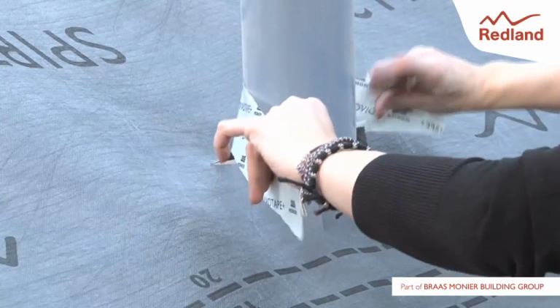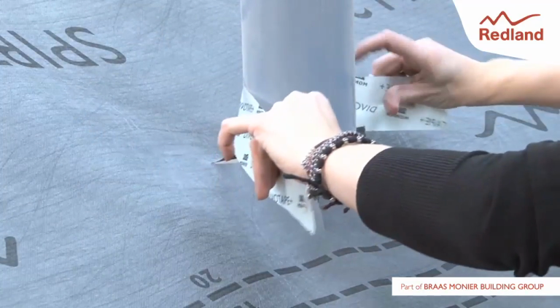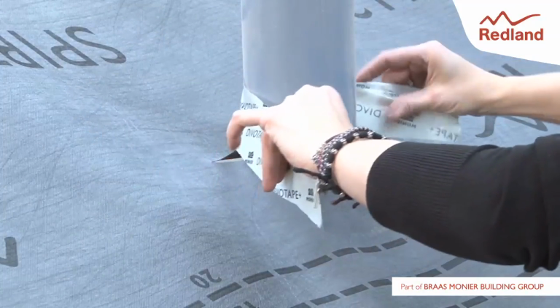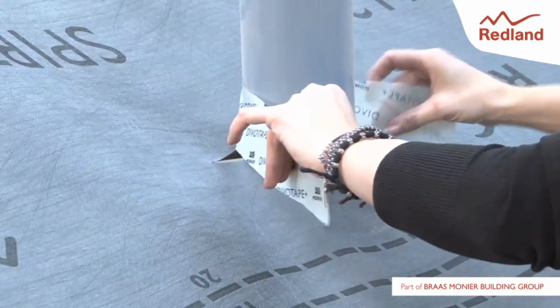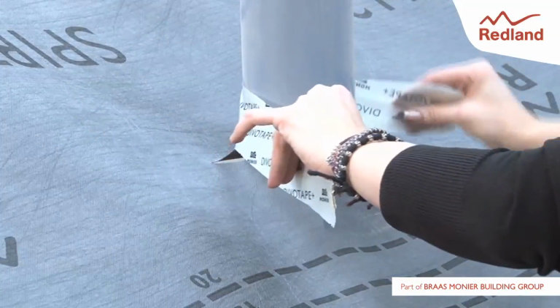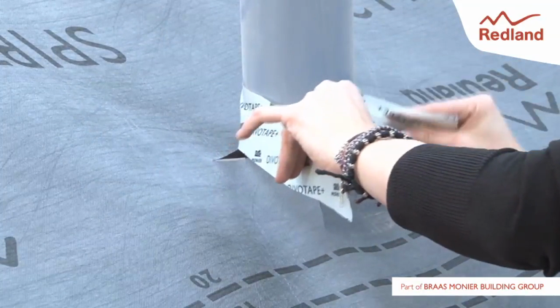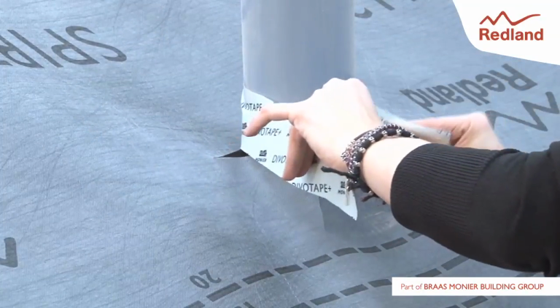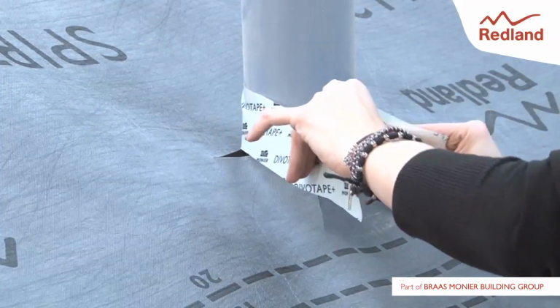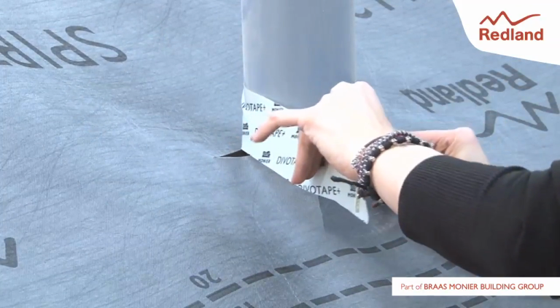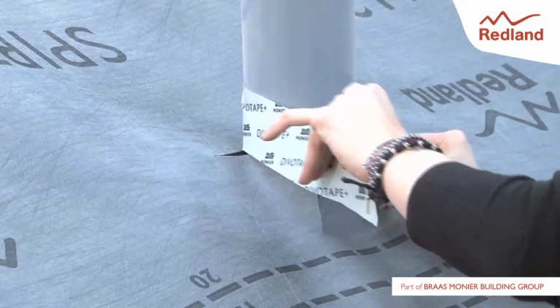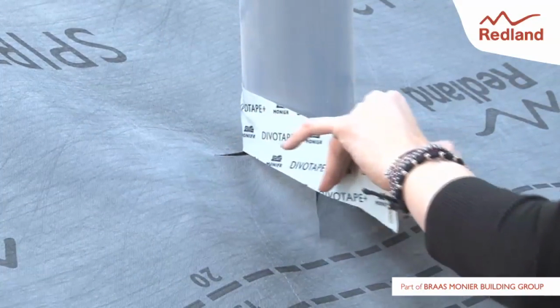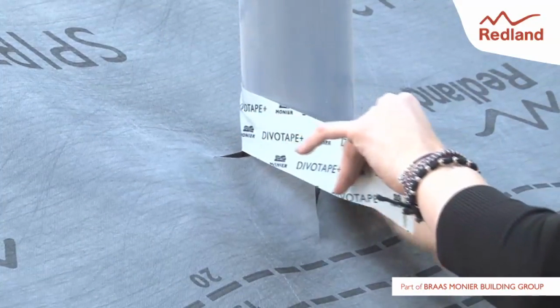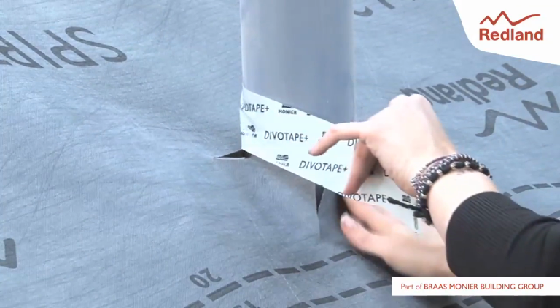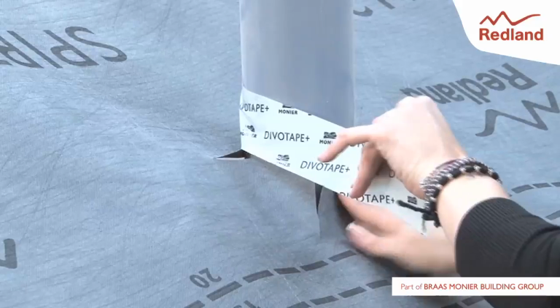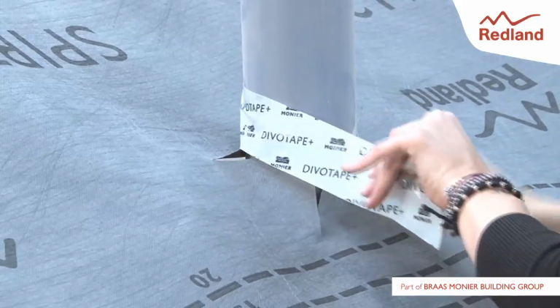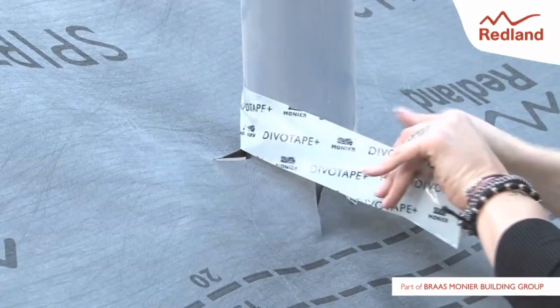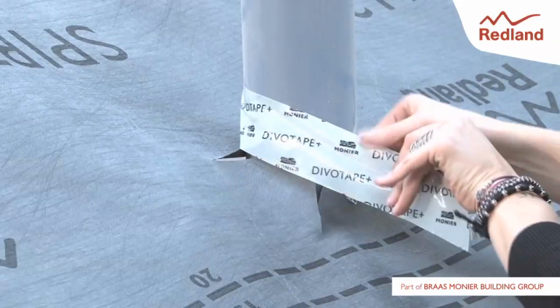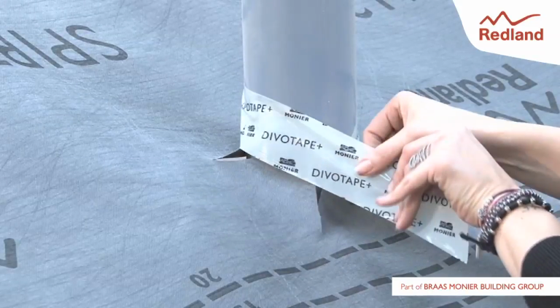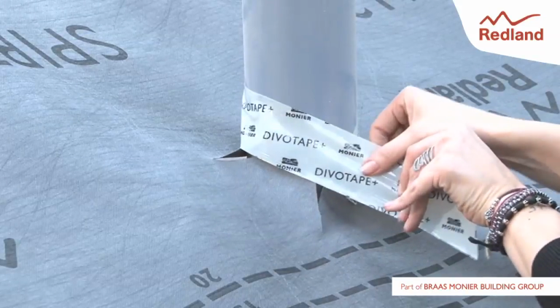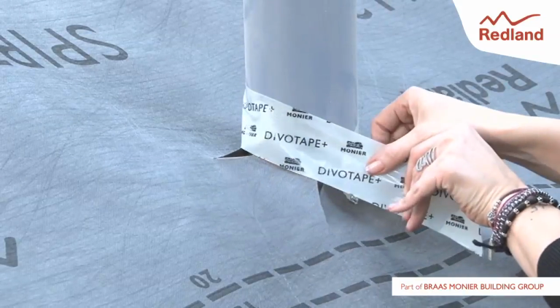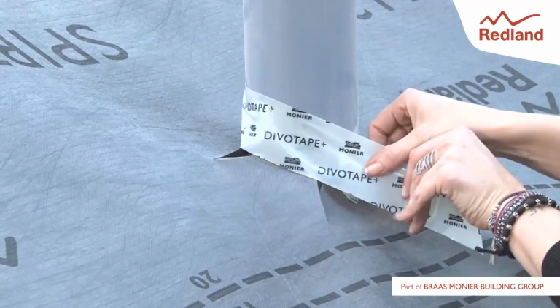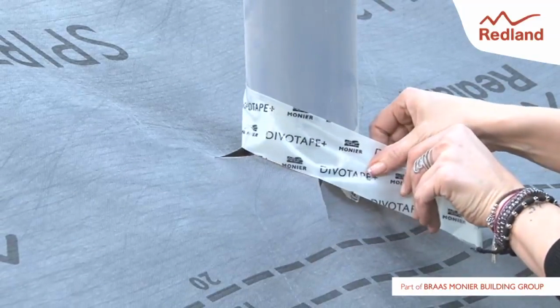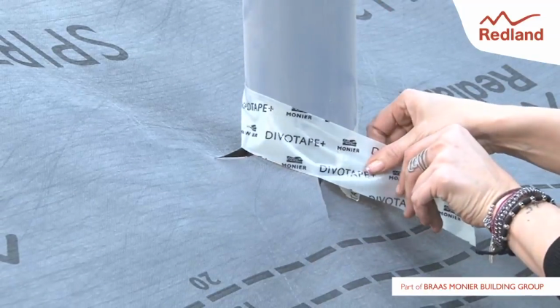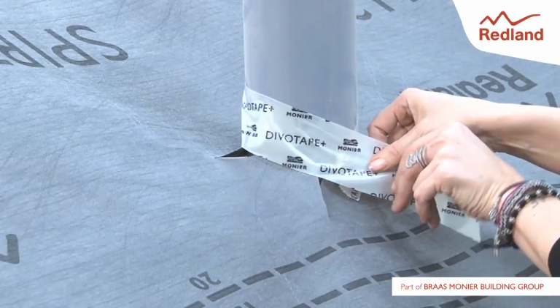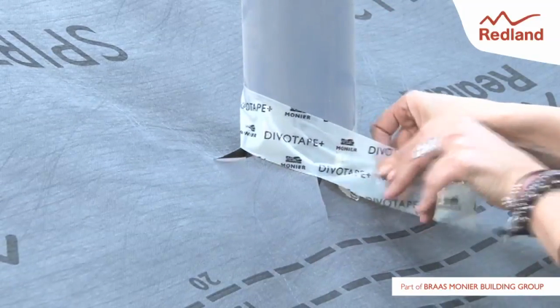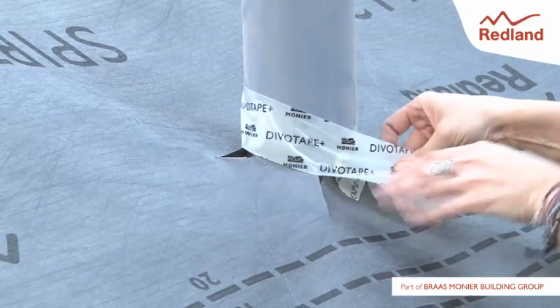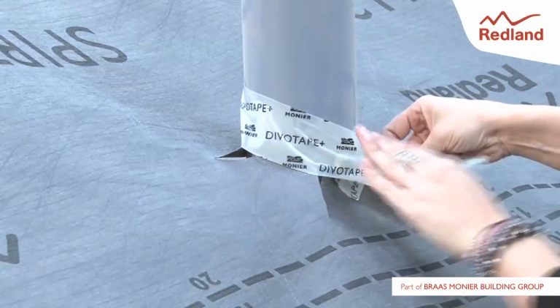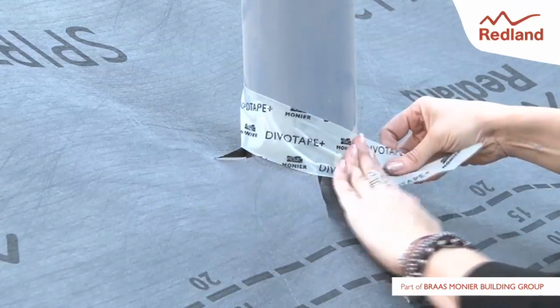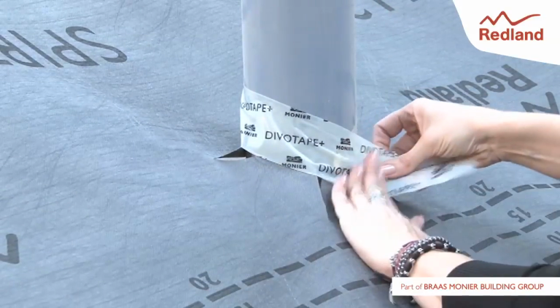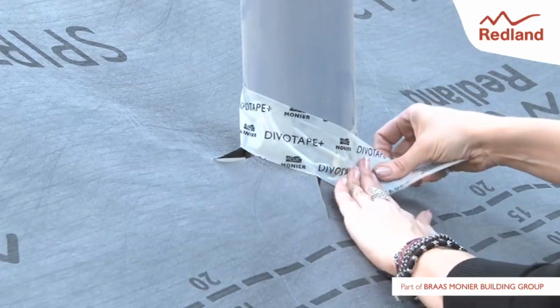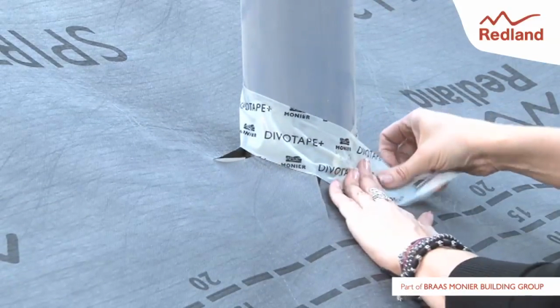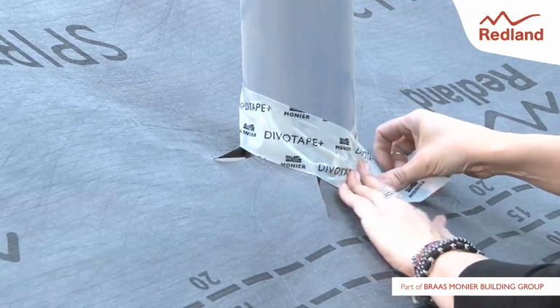DevoTape can be used to seal around pipe penetrations, preventing water ingress and further tearing of the underlay.